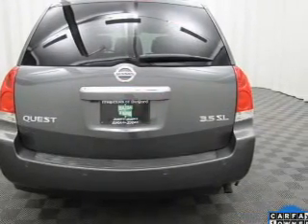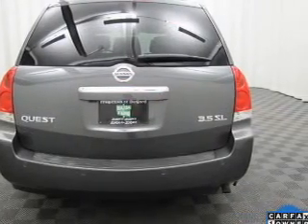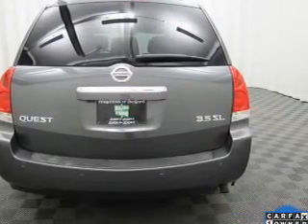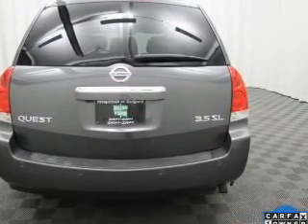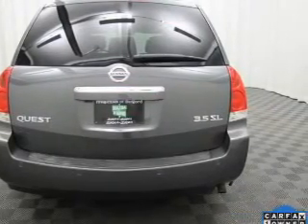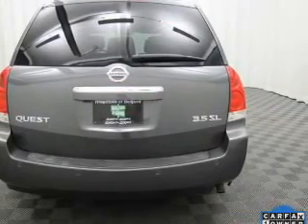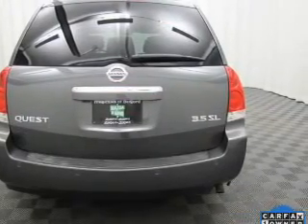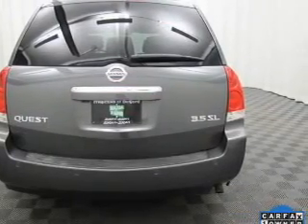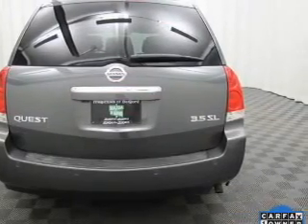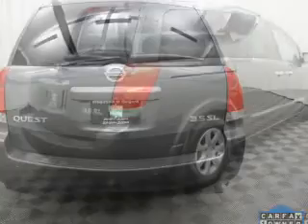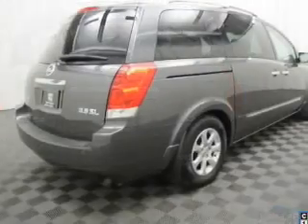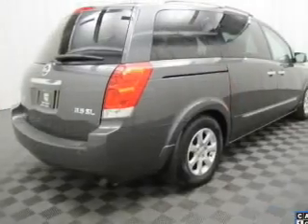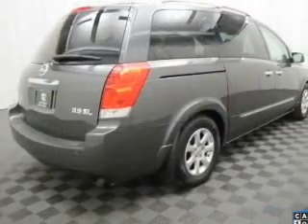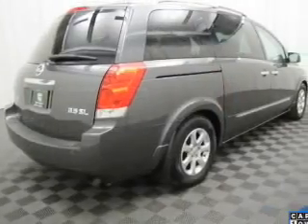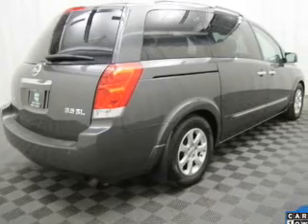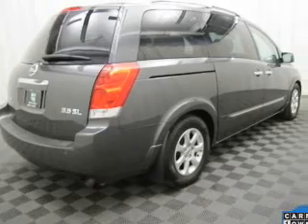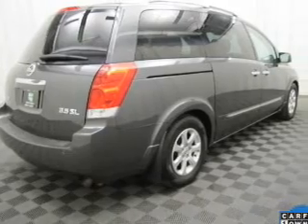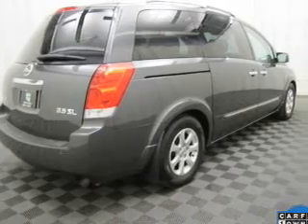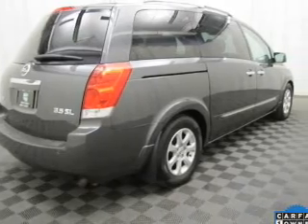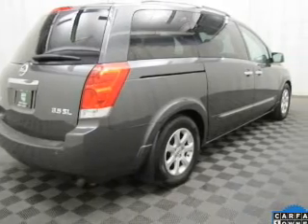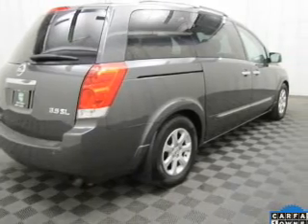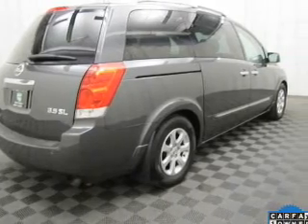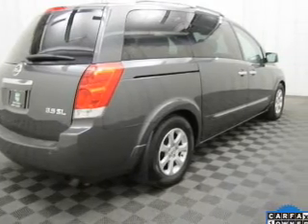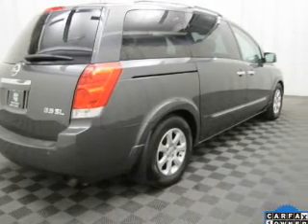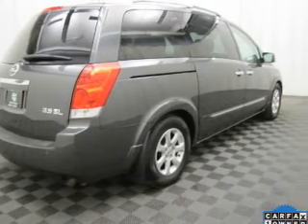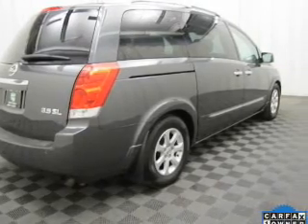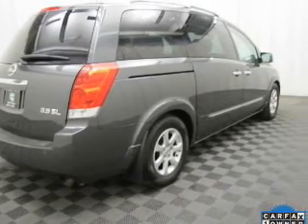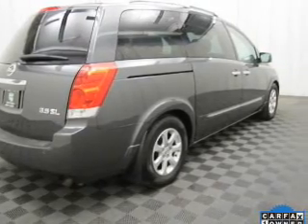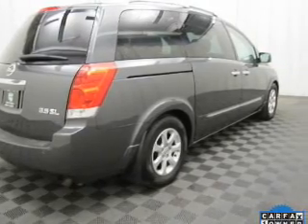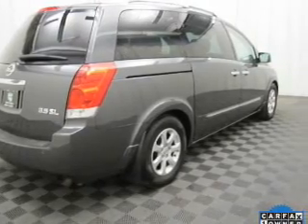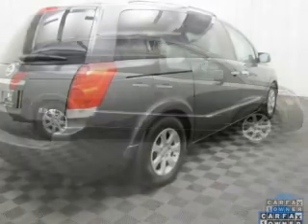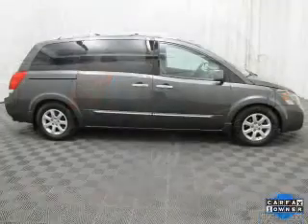Indulge in the comfort of heated seats. Enjoy the flexibility of multi-zone temperature controls. Let the outside in with a power sunroof.